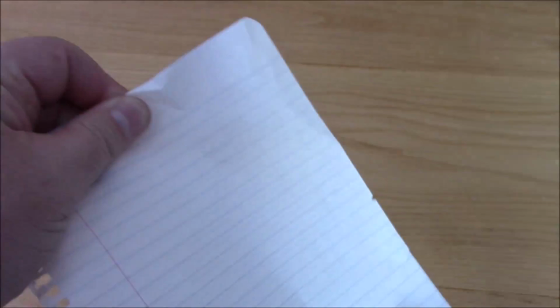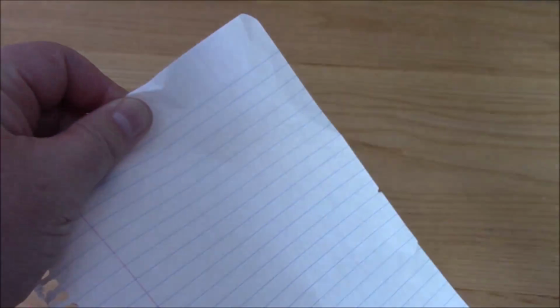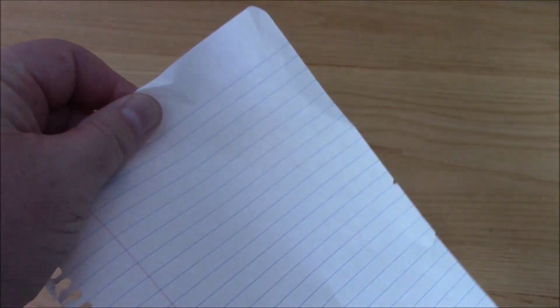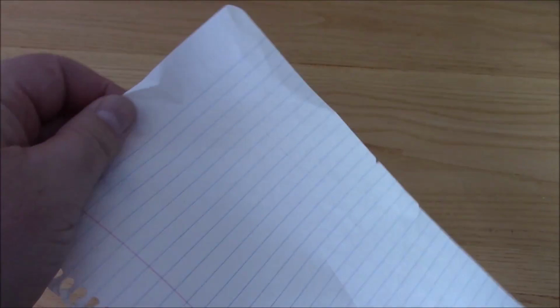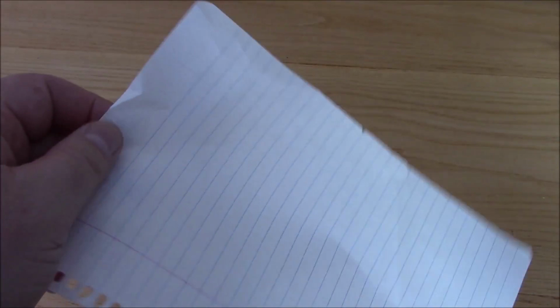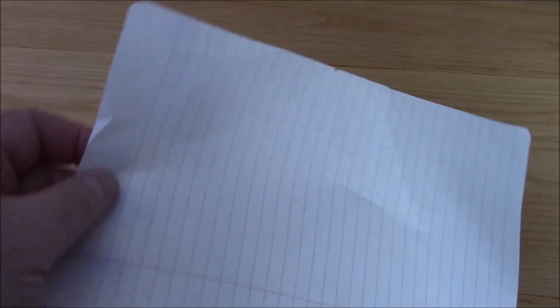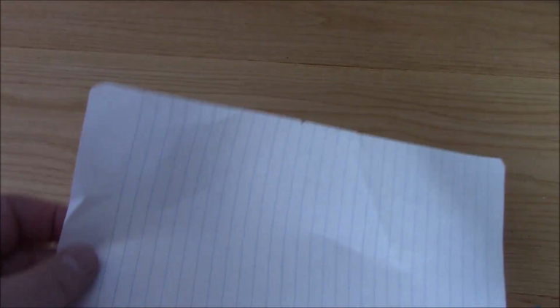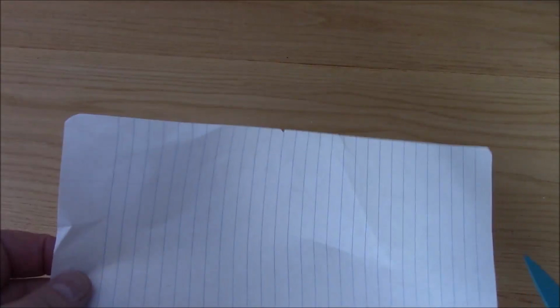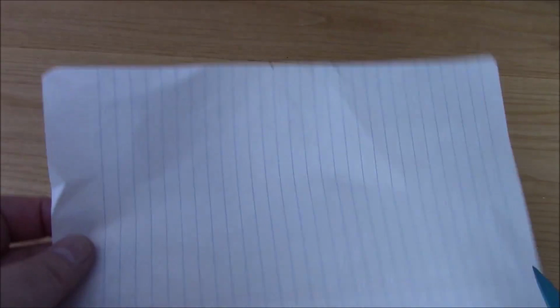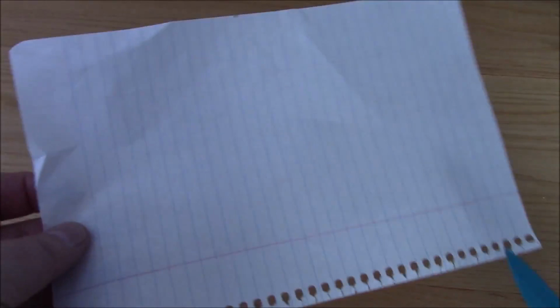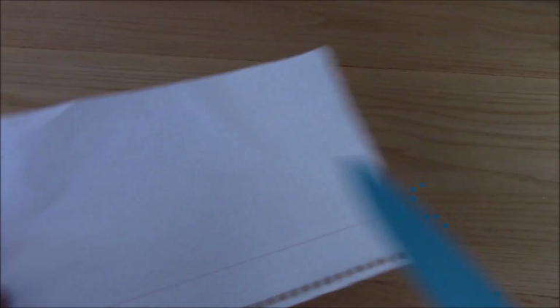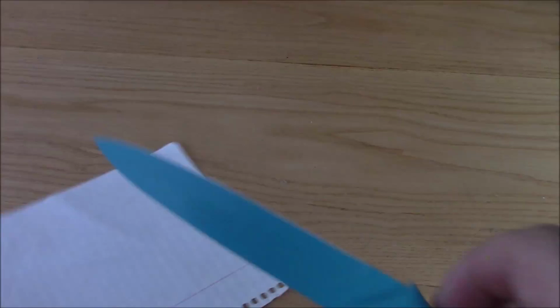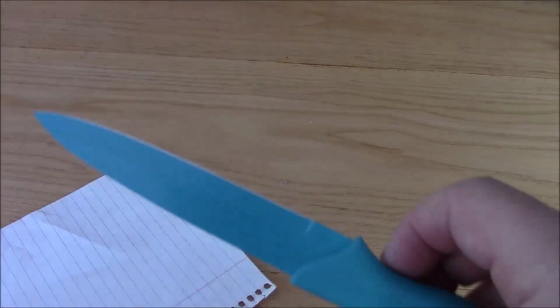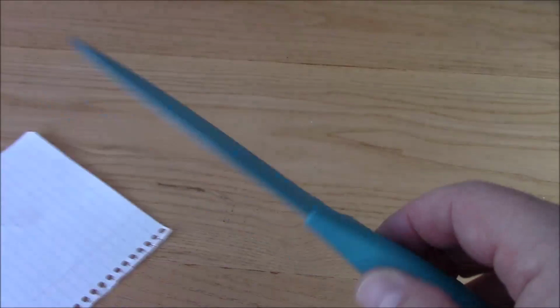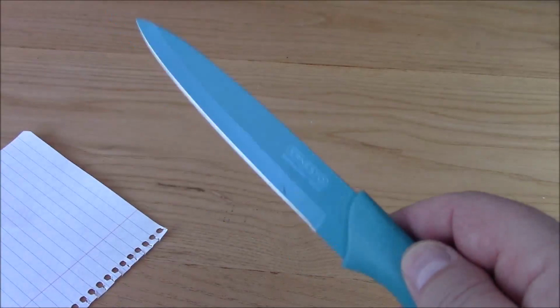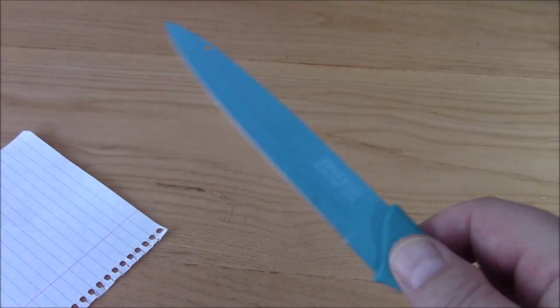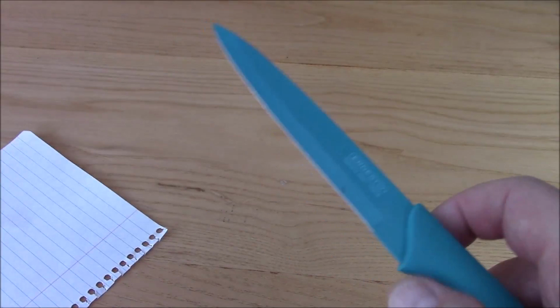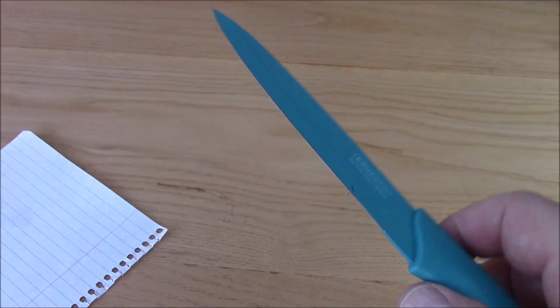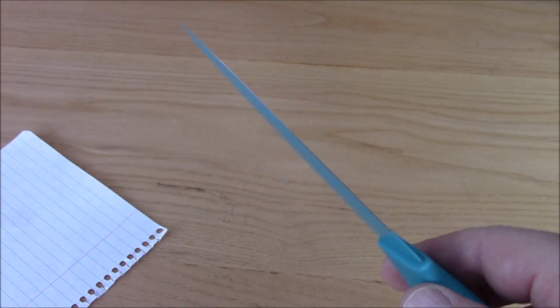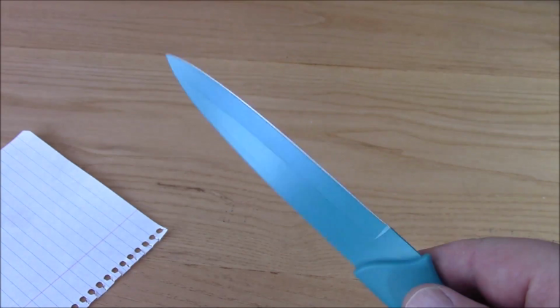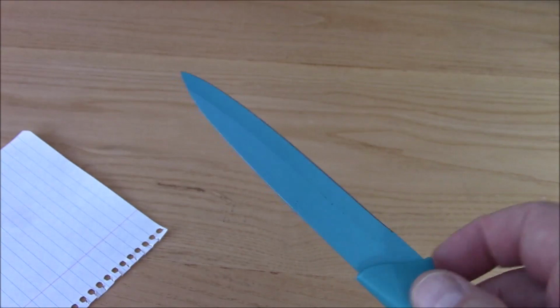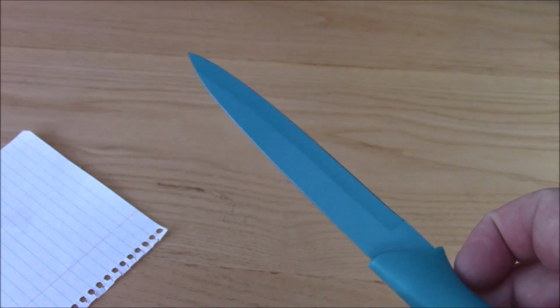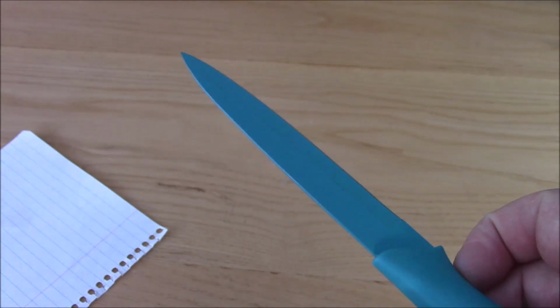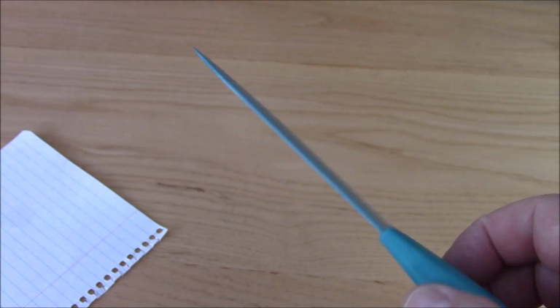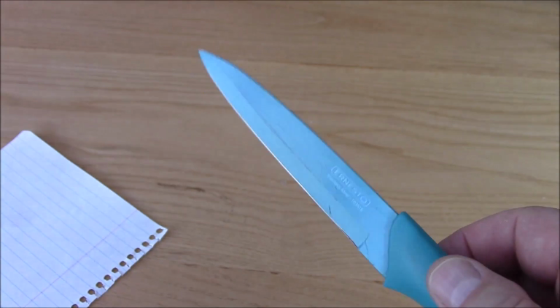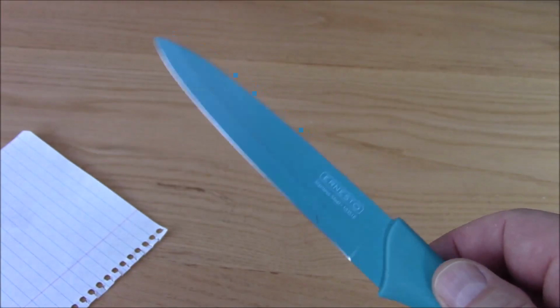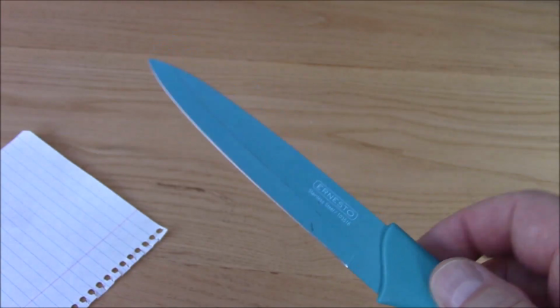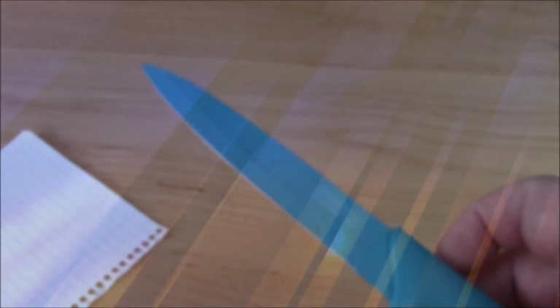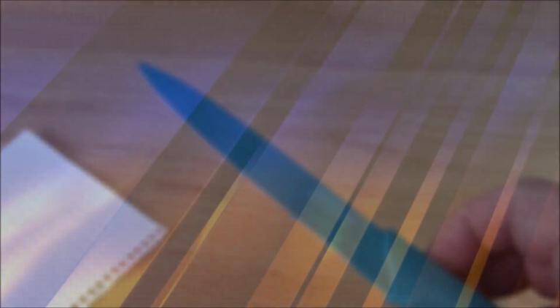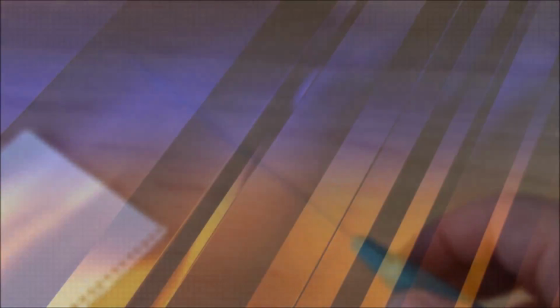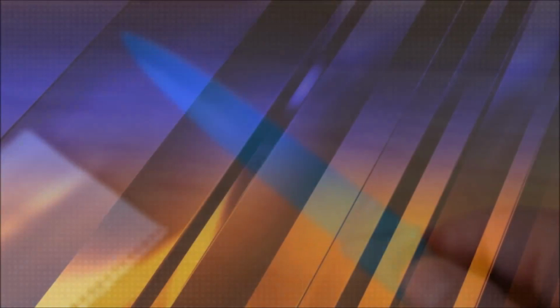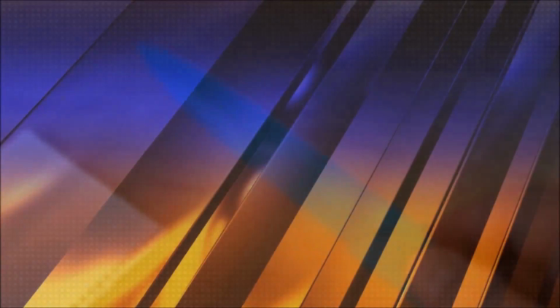I think we've established the knife is as sharp as butter.